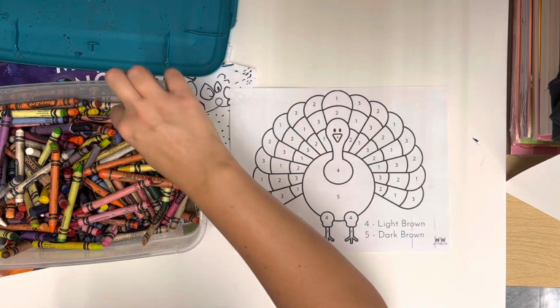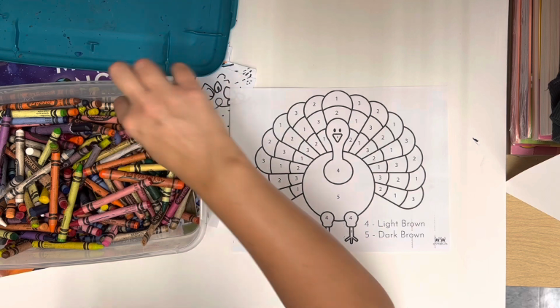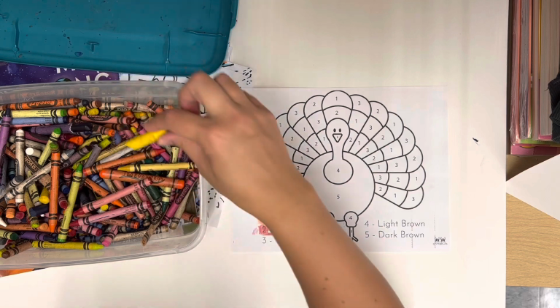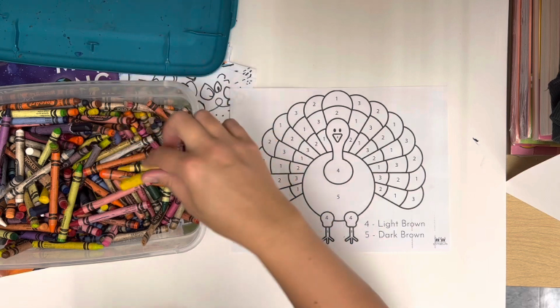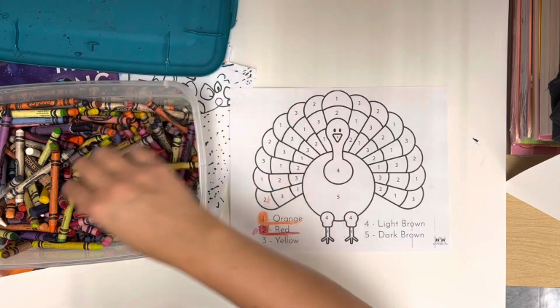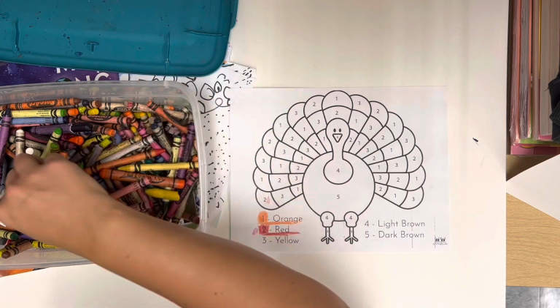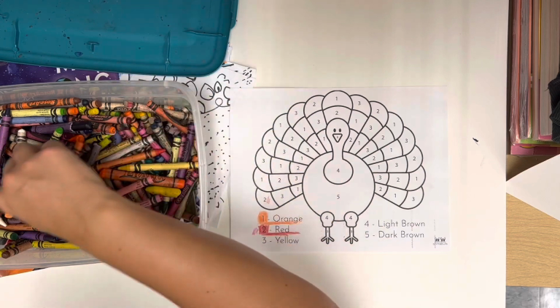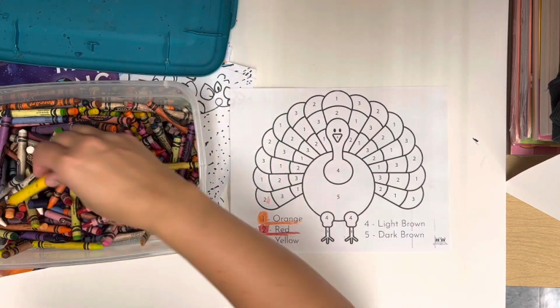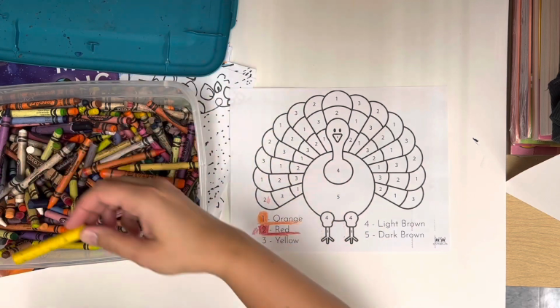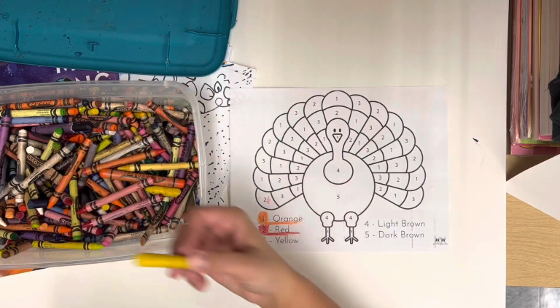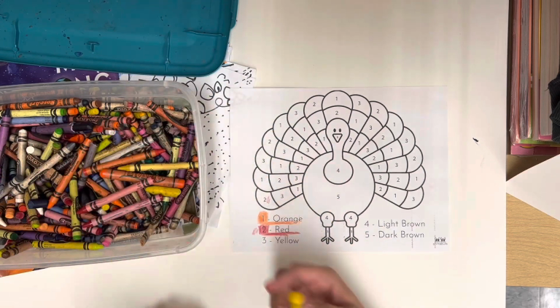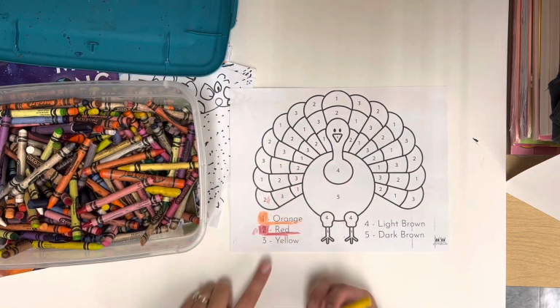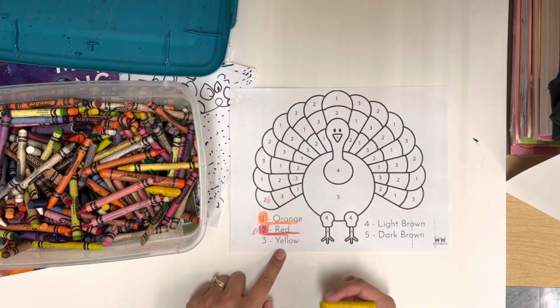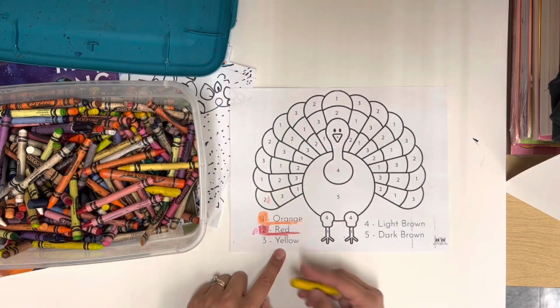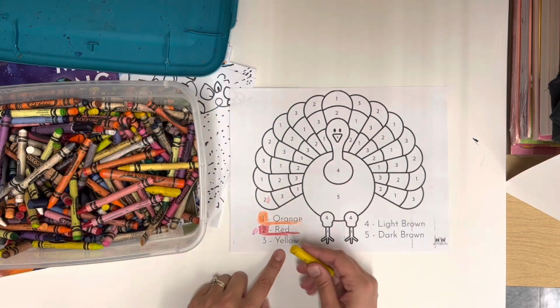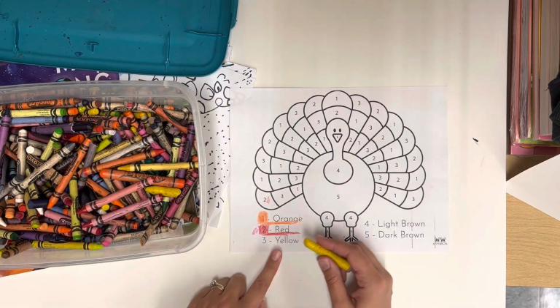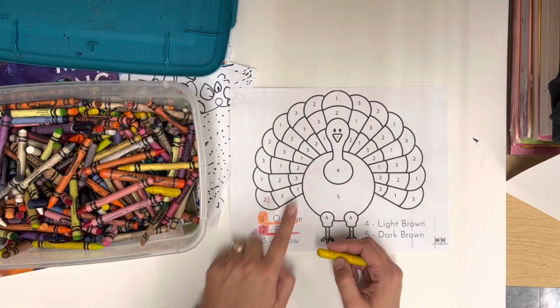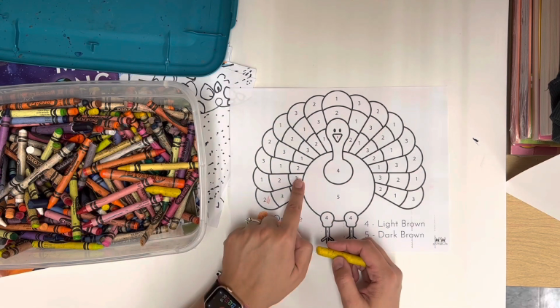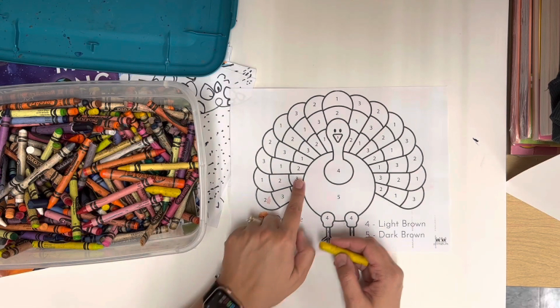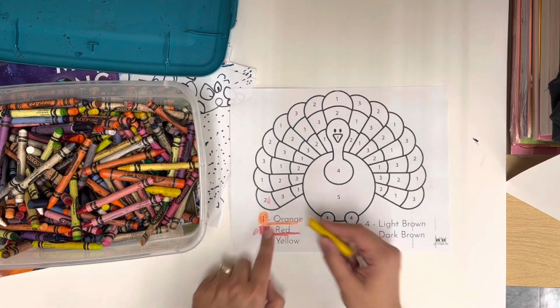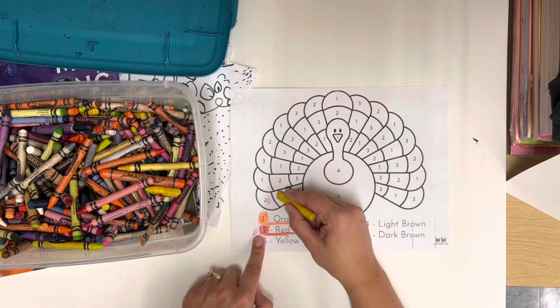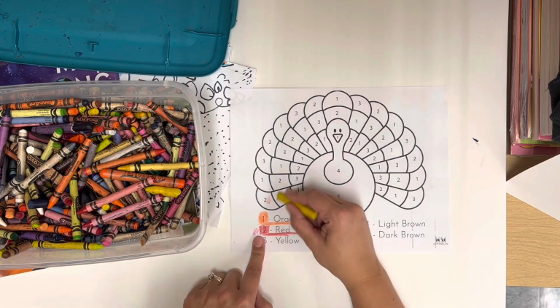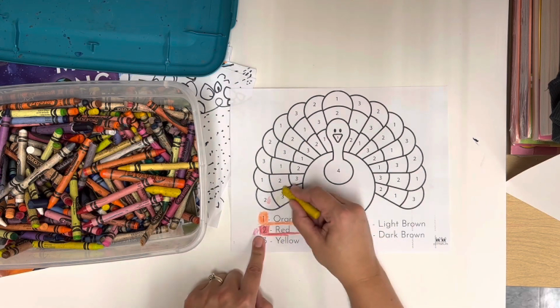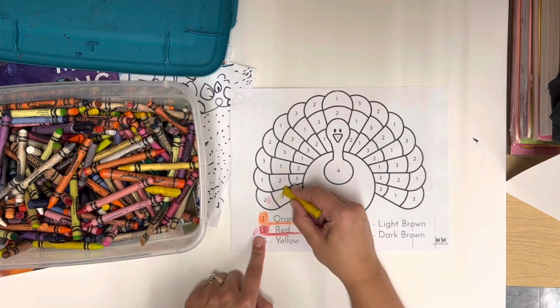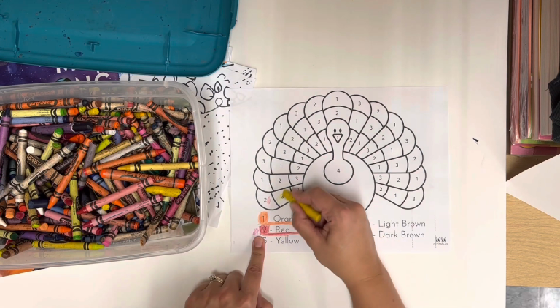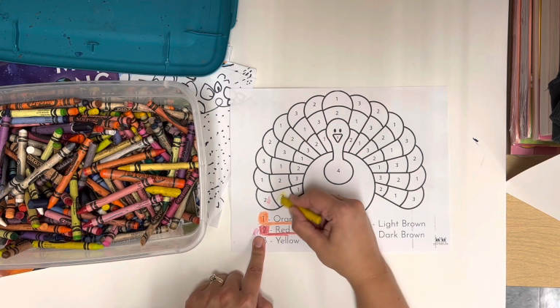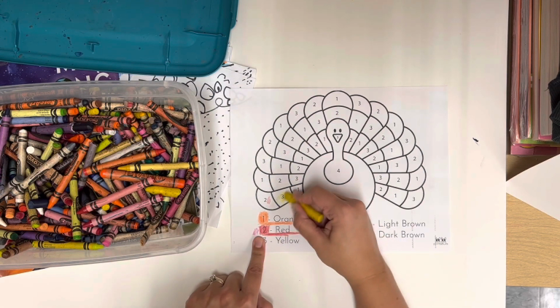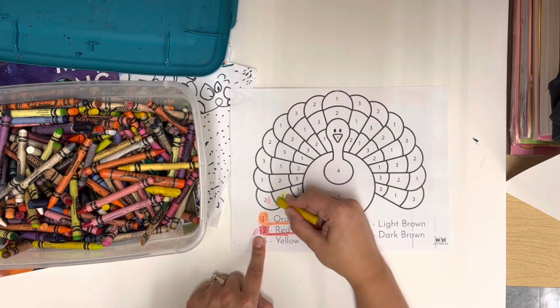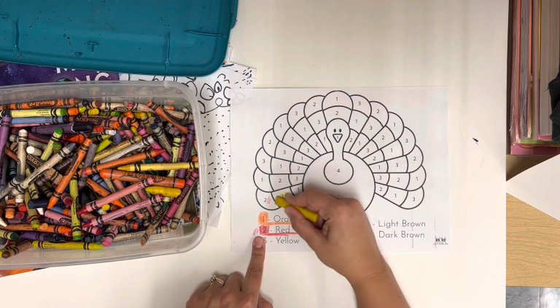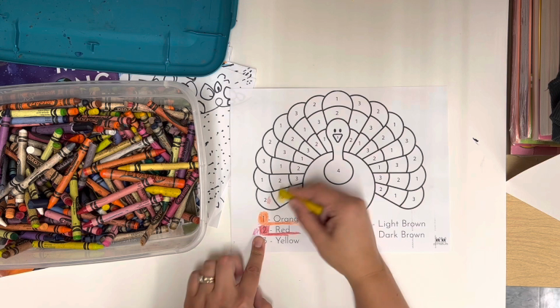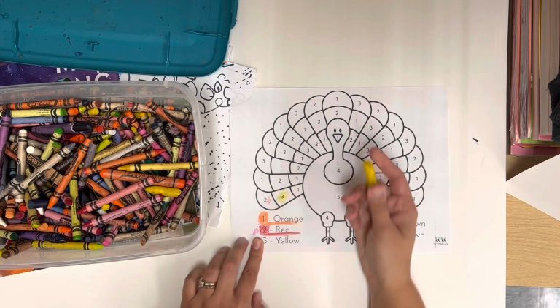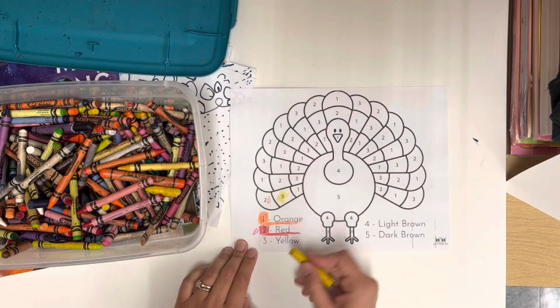Yellow is pretty easy — you're going to find a yellow crayon. The threes on your sheet are going to be yellow.